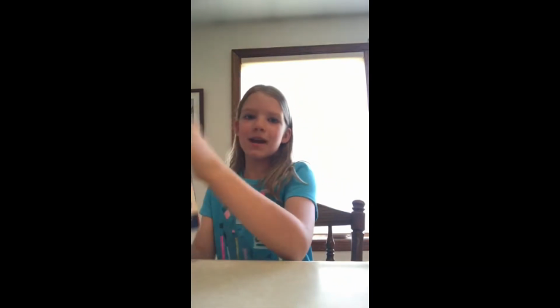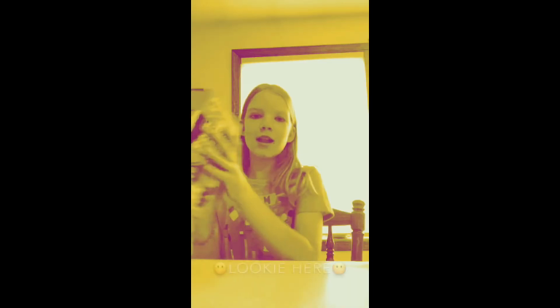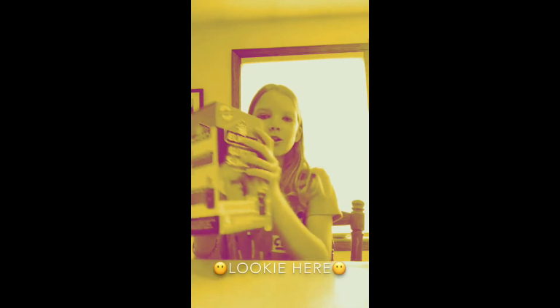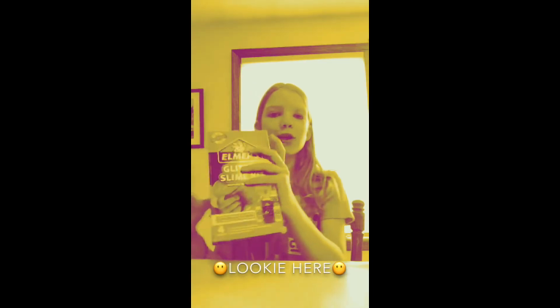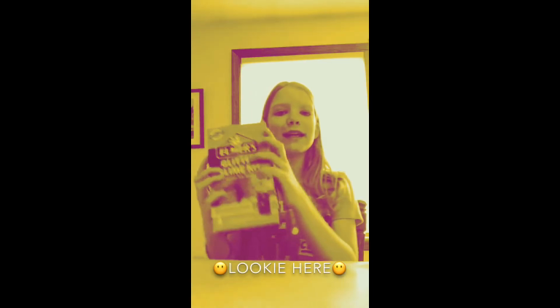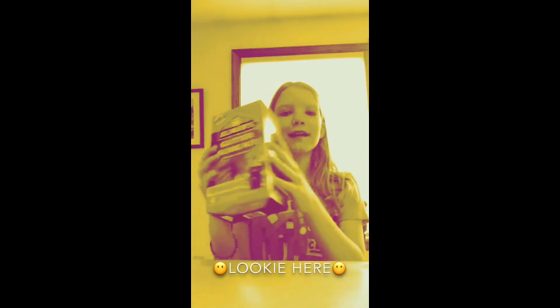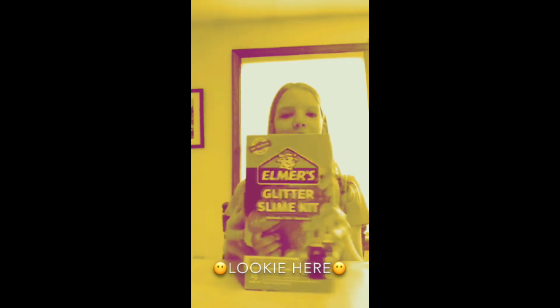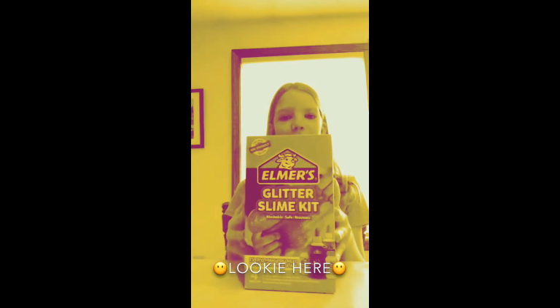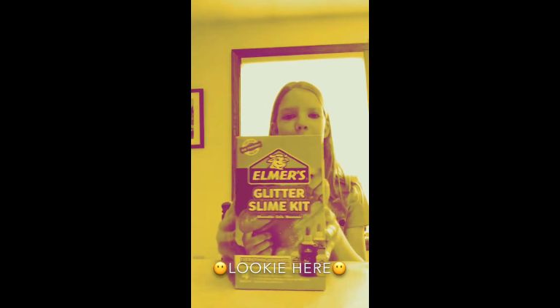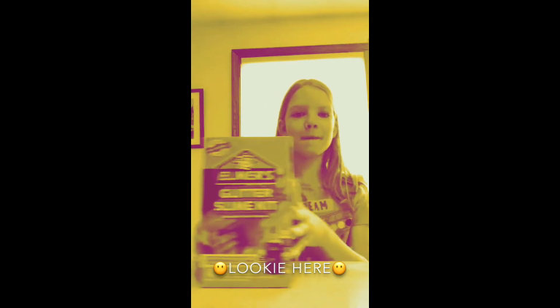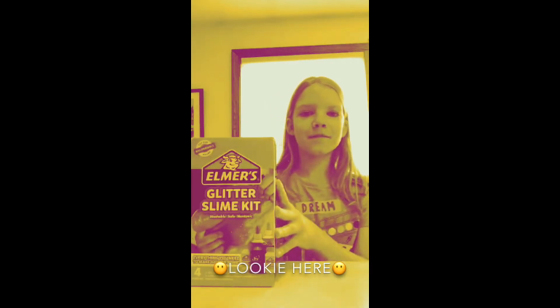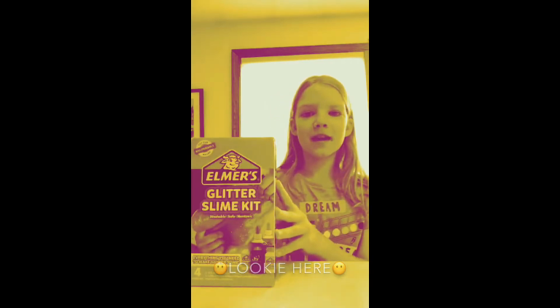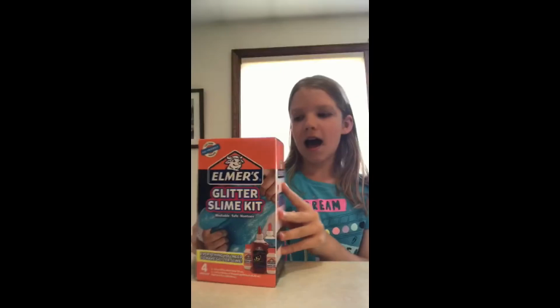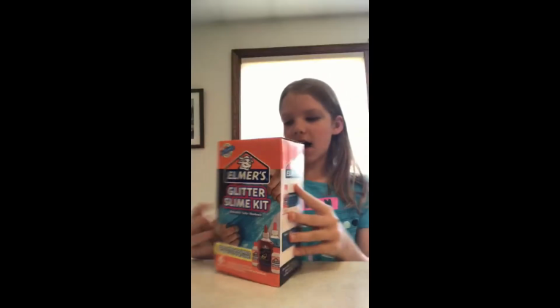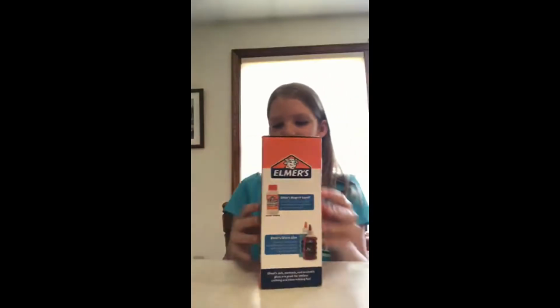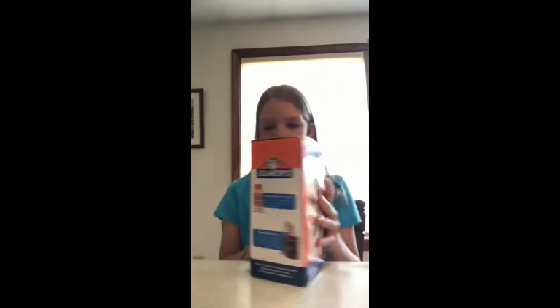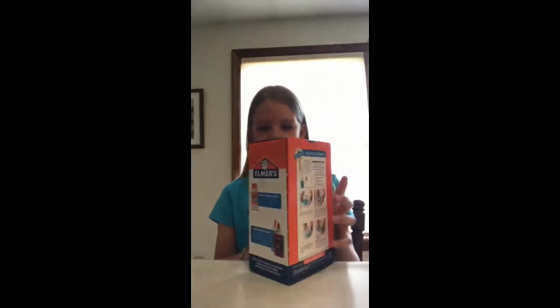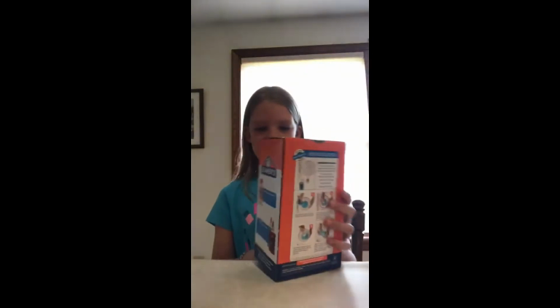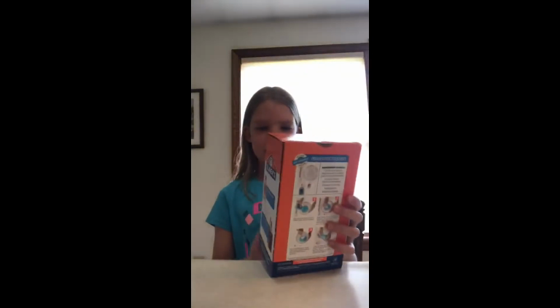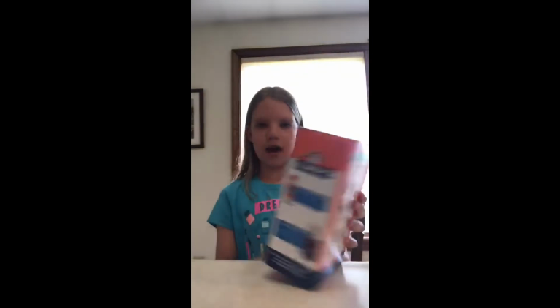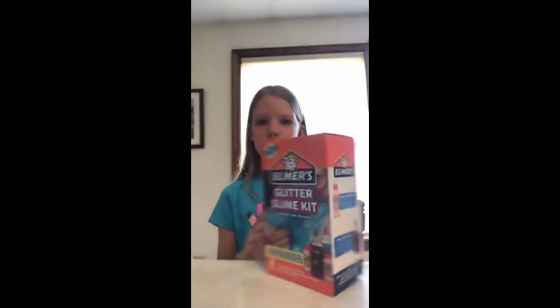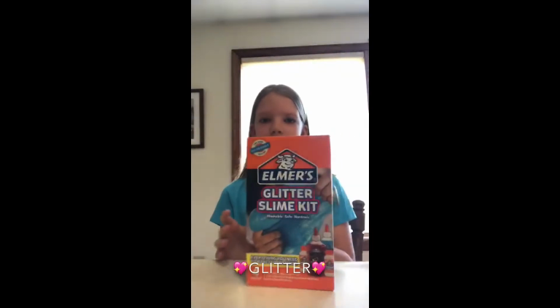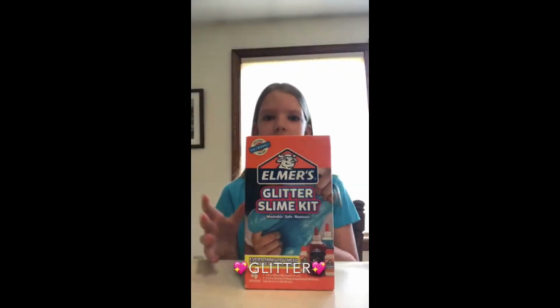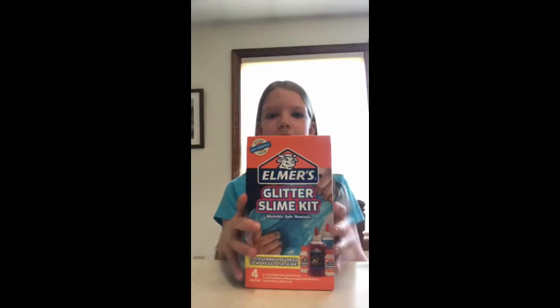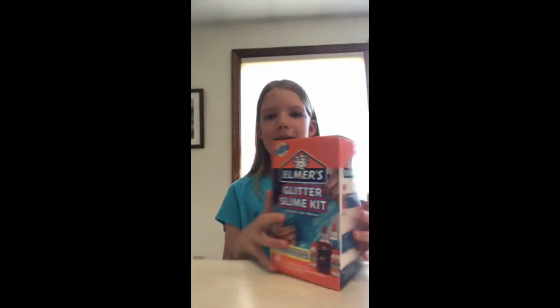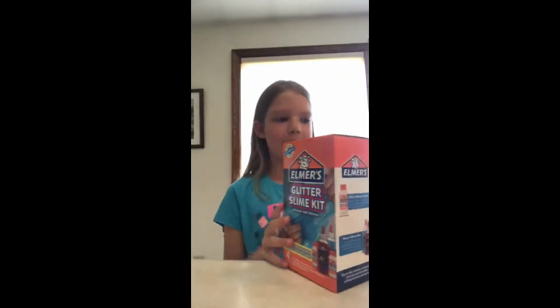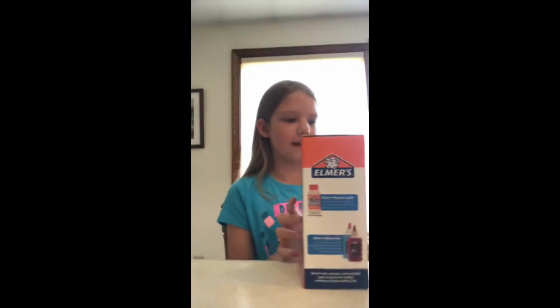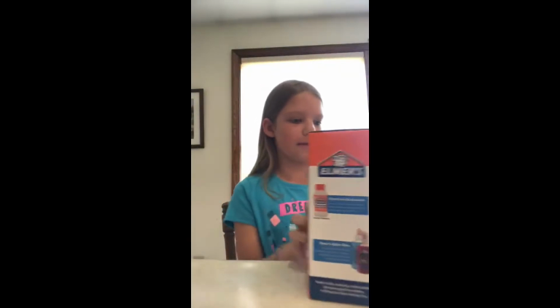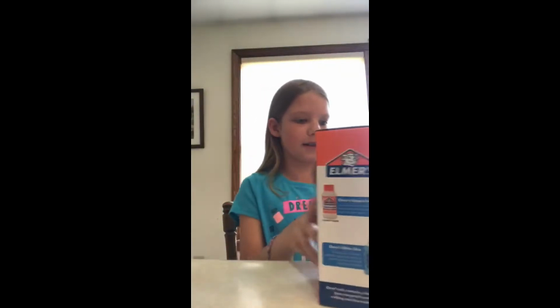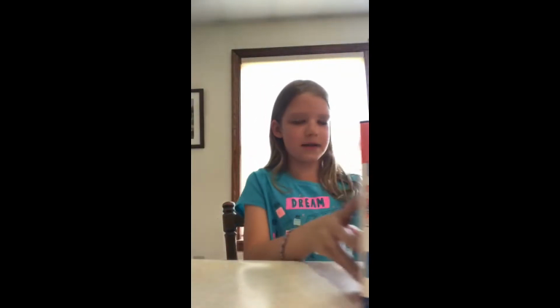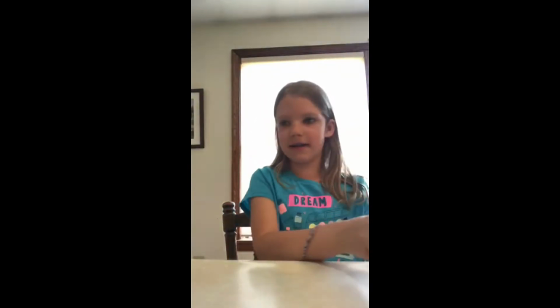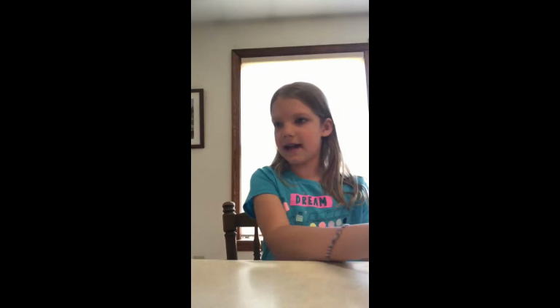So, lookie here. I have this Elmer's Glitter Slime Kit that I'm going to be doing today.